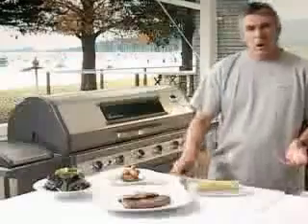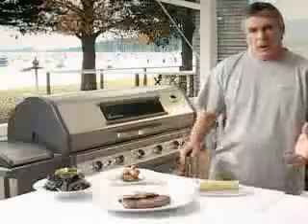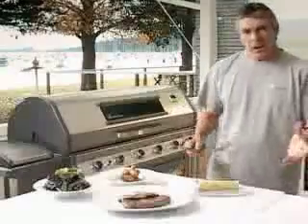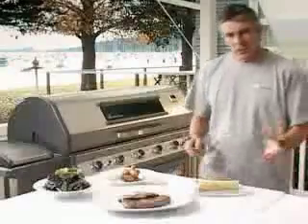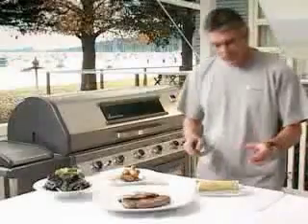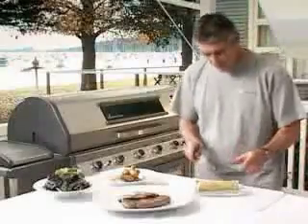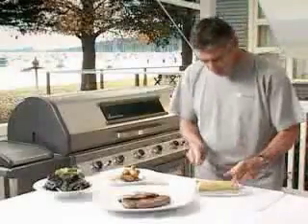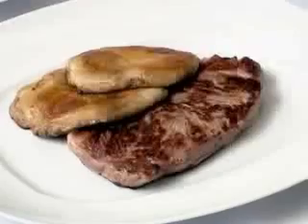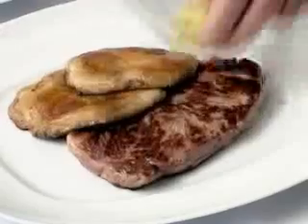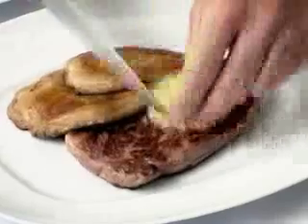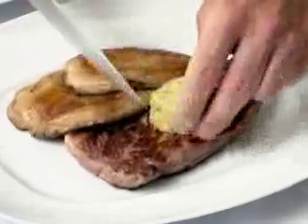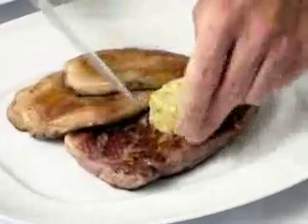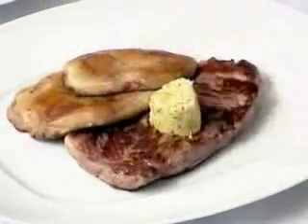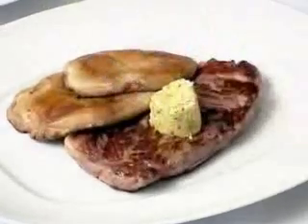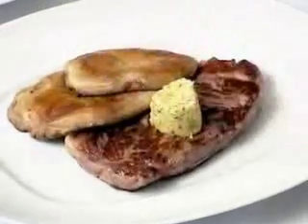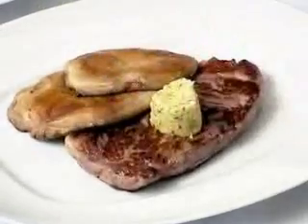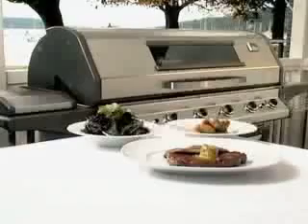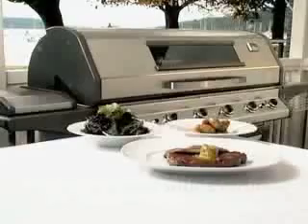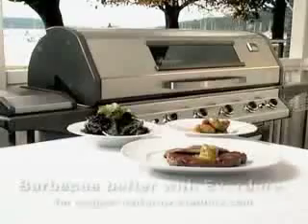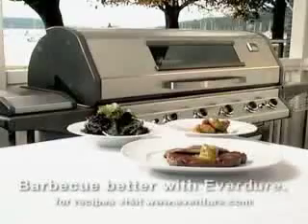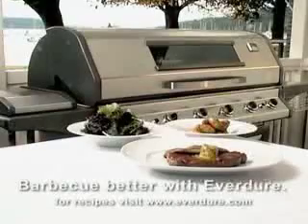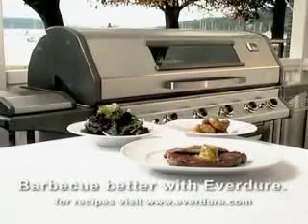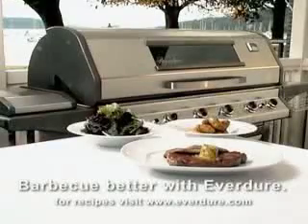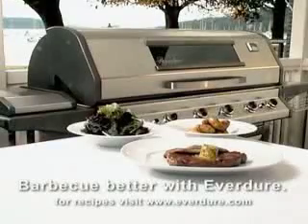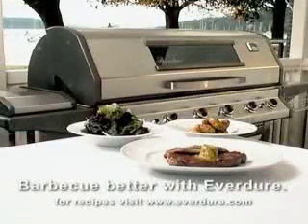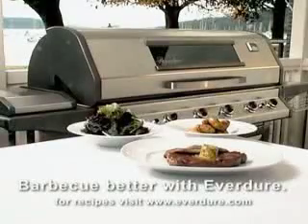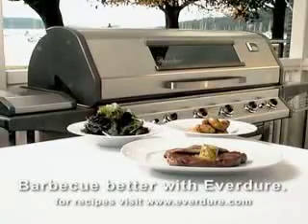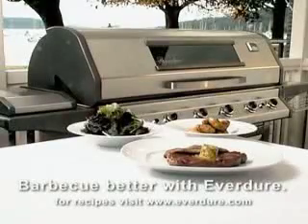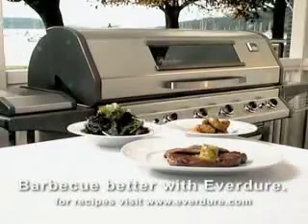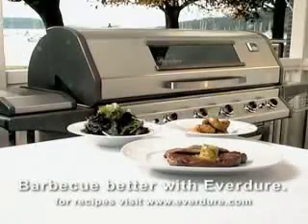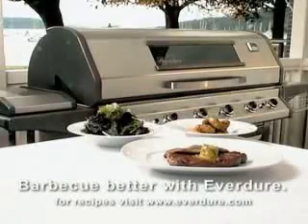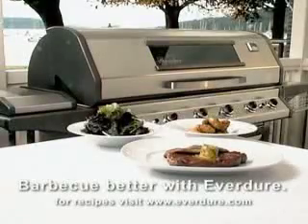Roll it out on some foil and freeze what you don't need. Remember, you'll BBQ better with Everdure.